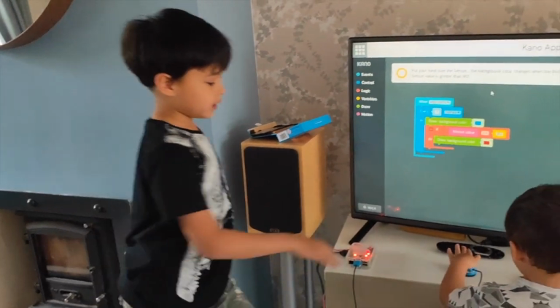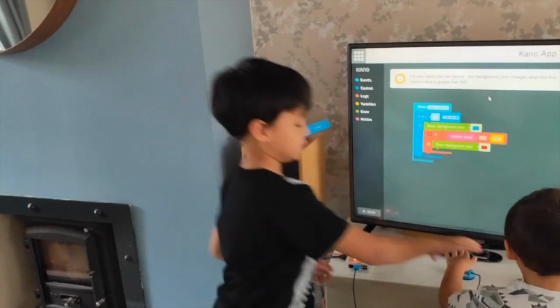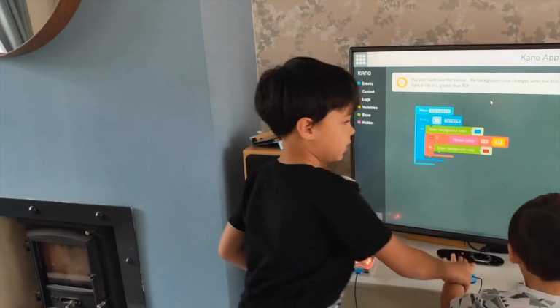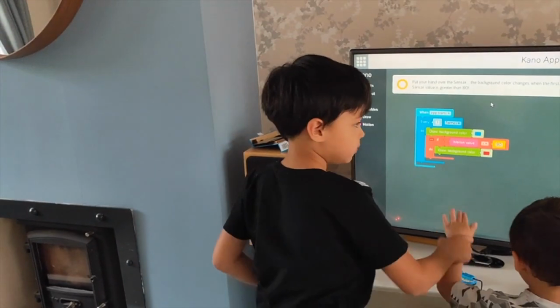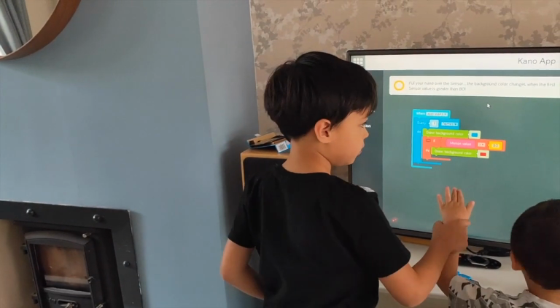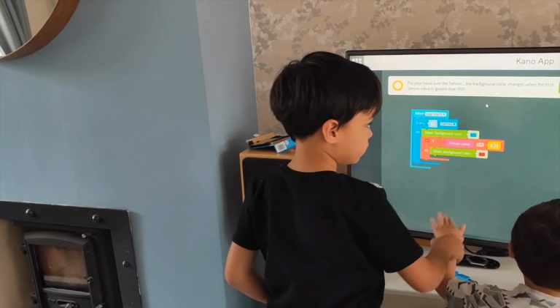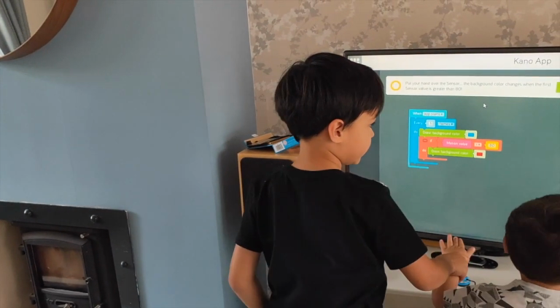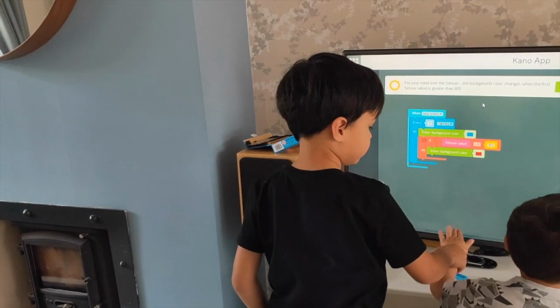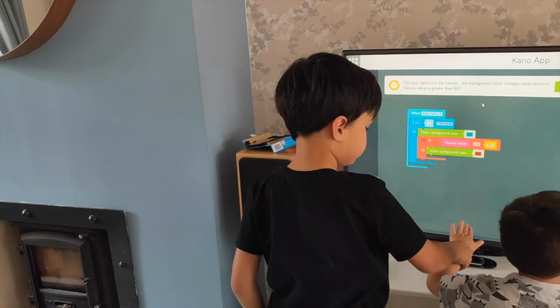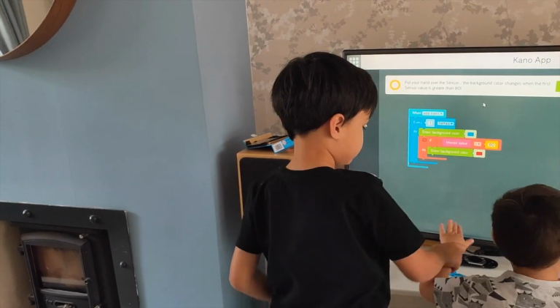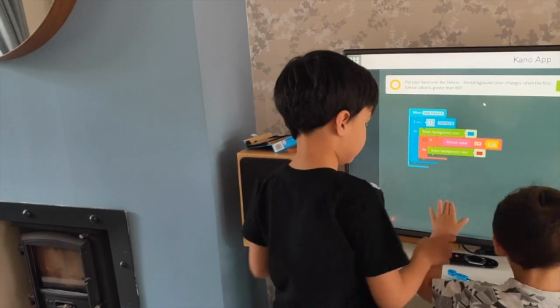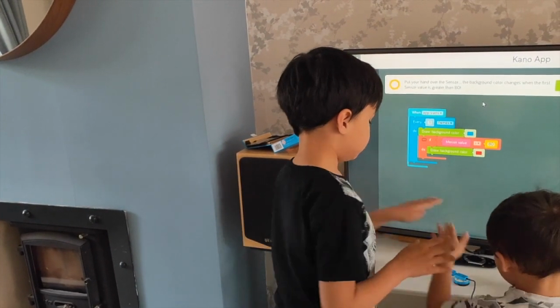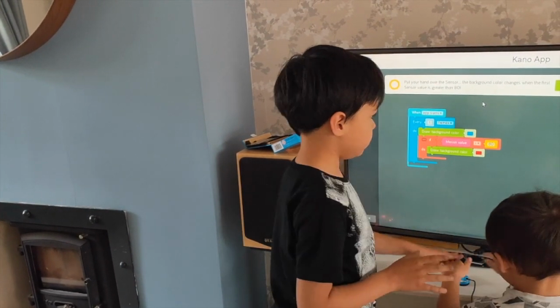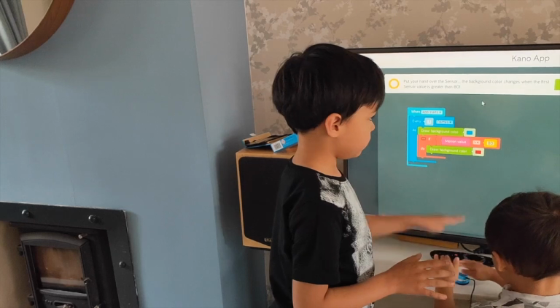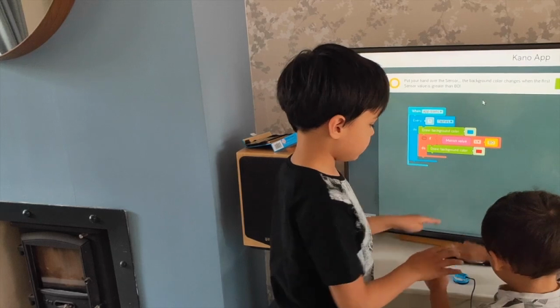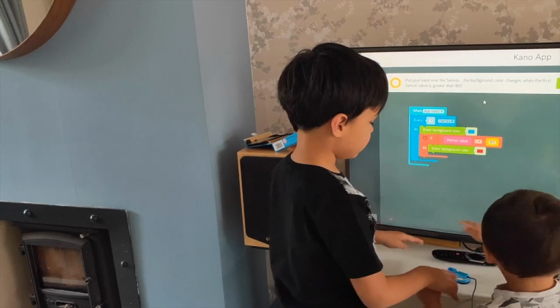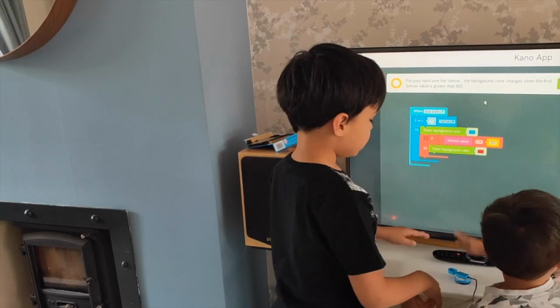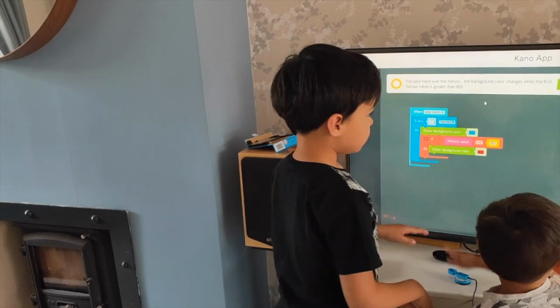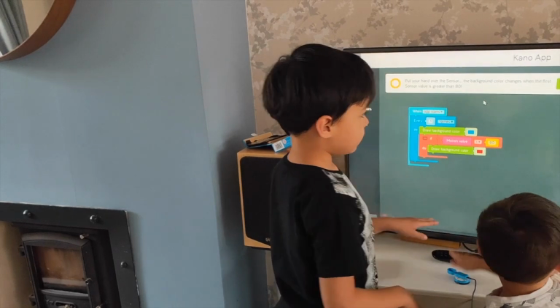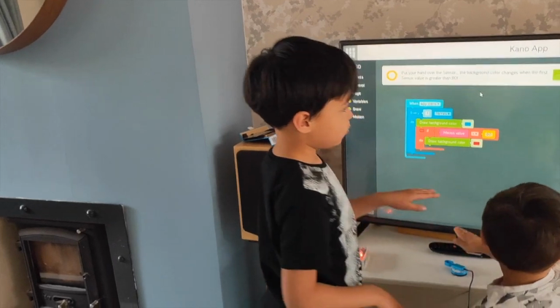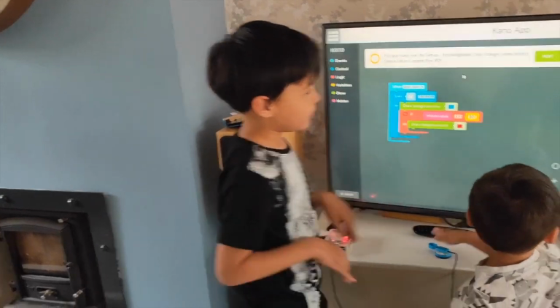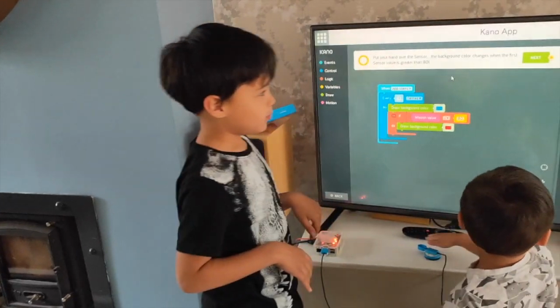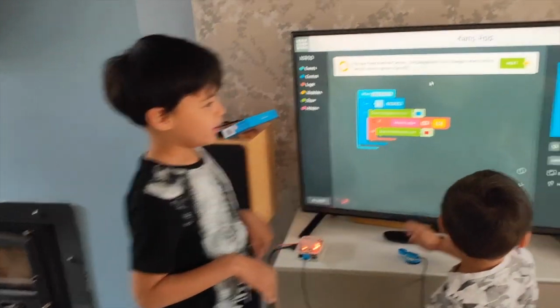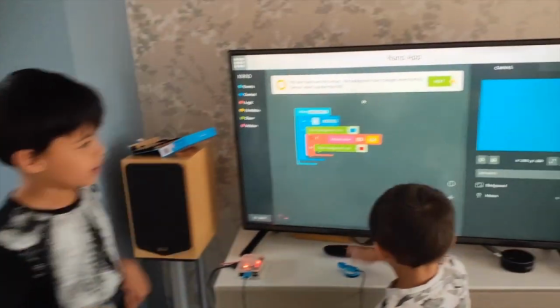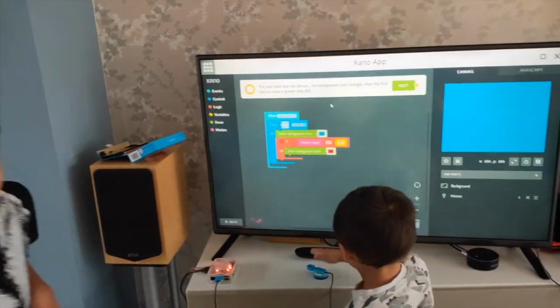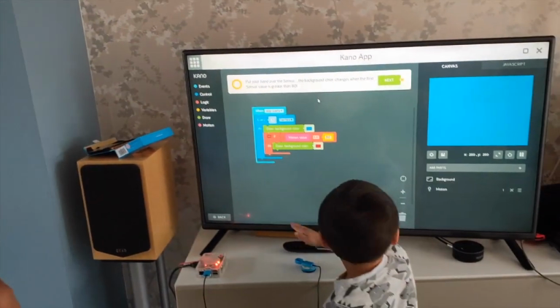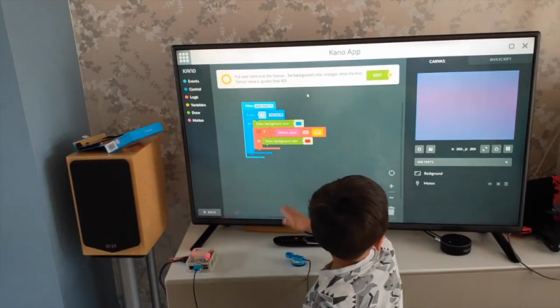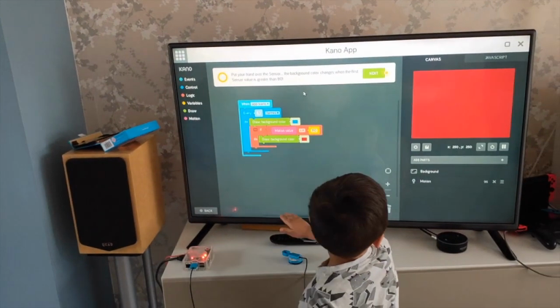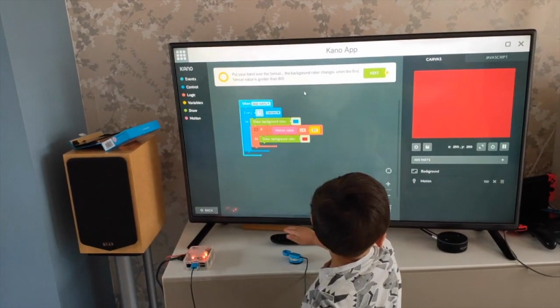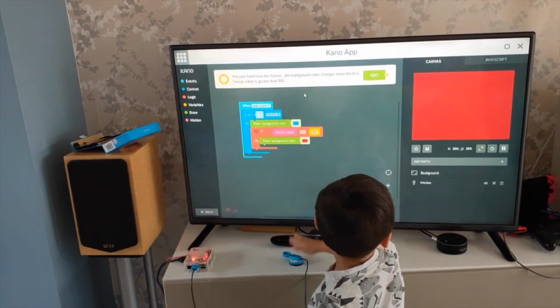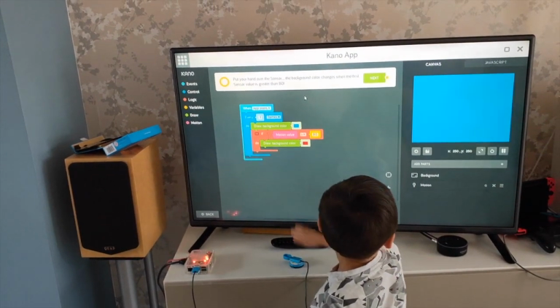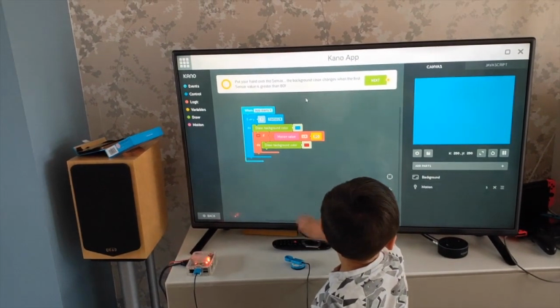Yeah, like this — blue, red, blue, red, blue, red. That's it, Carter.